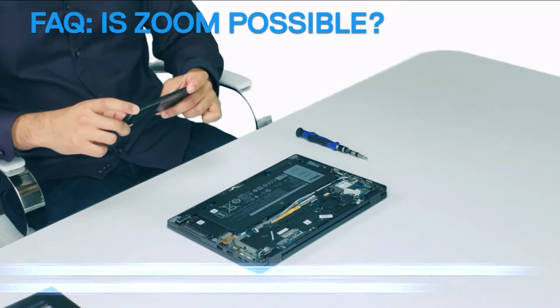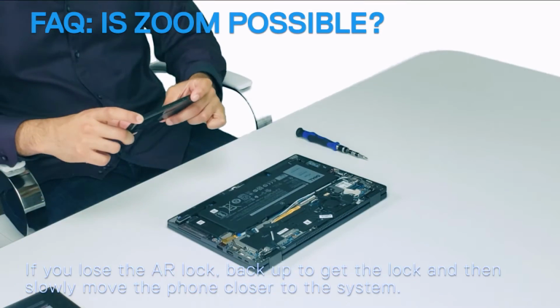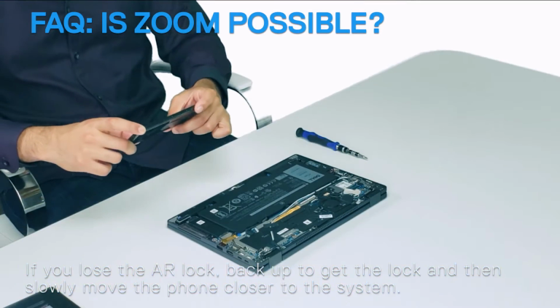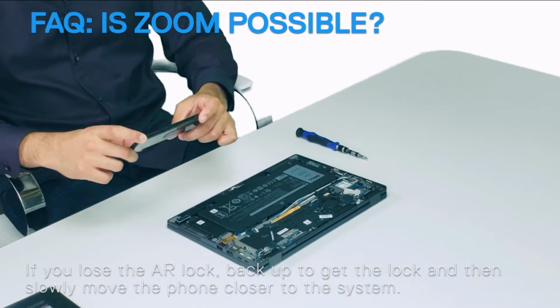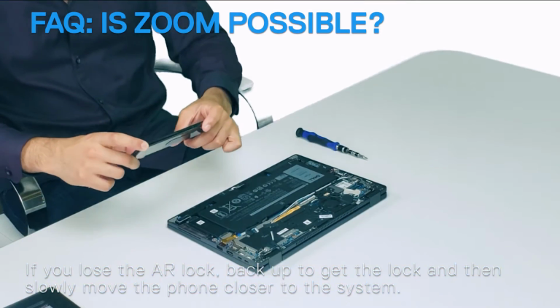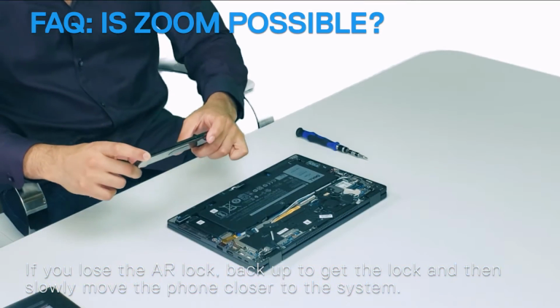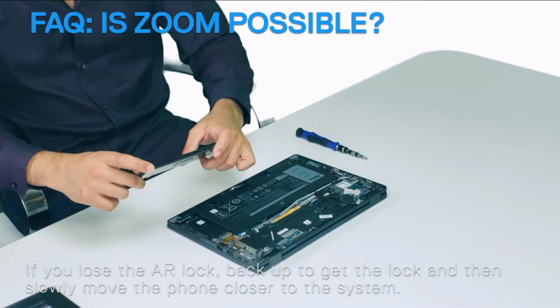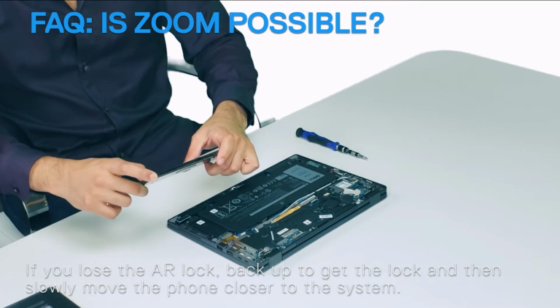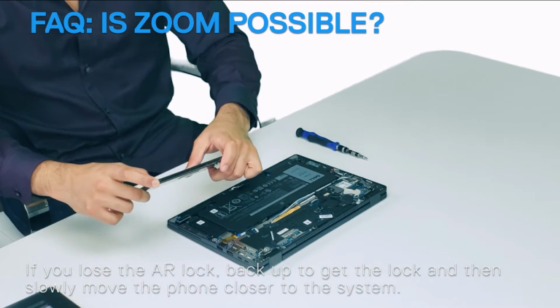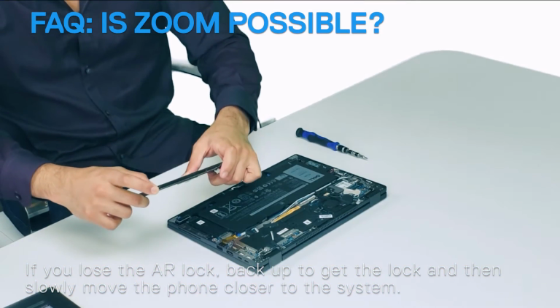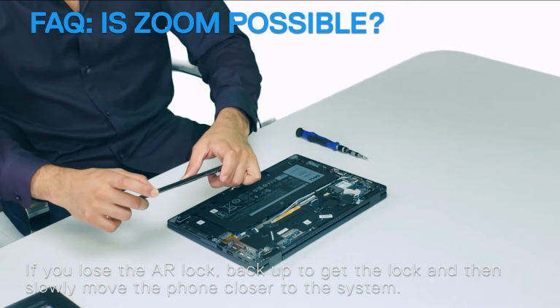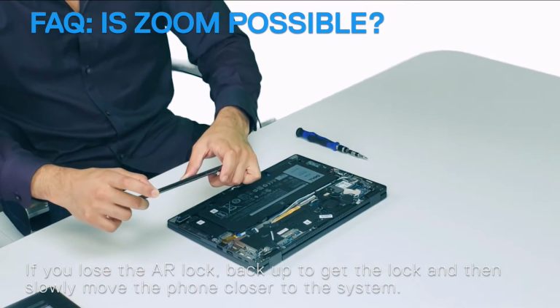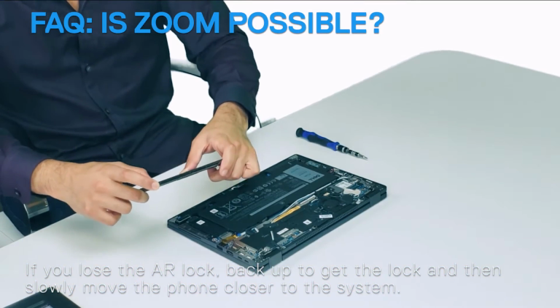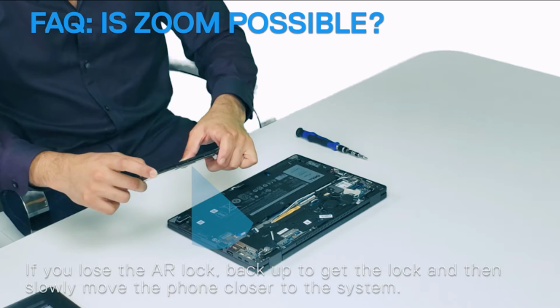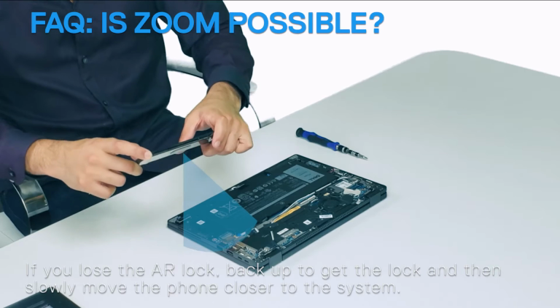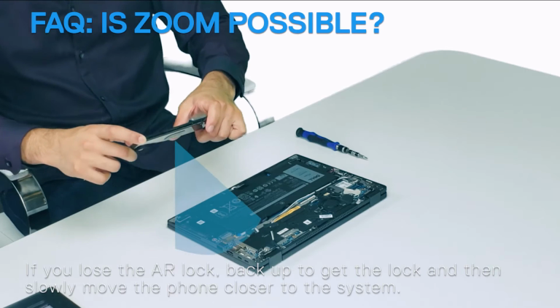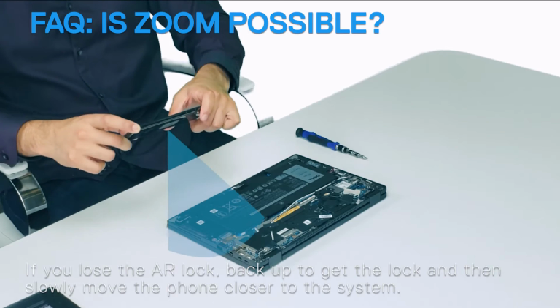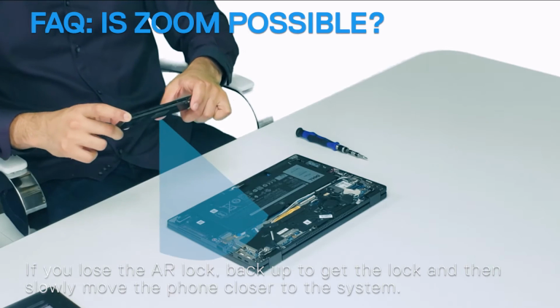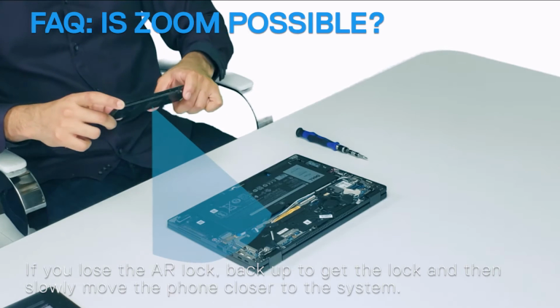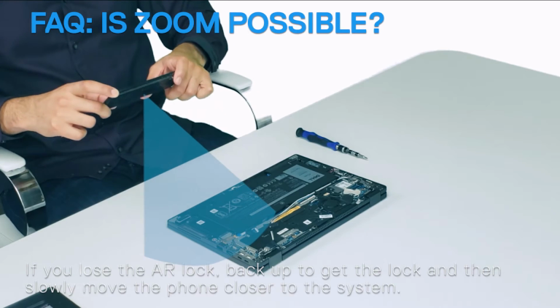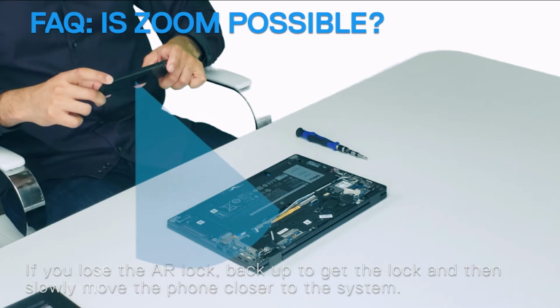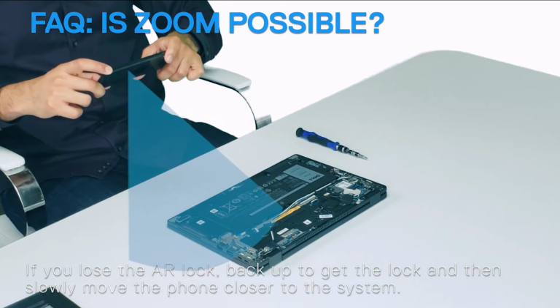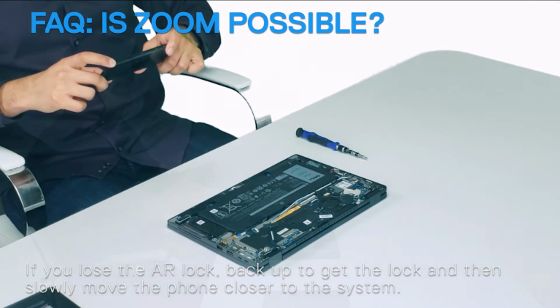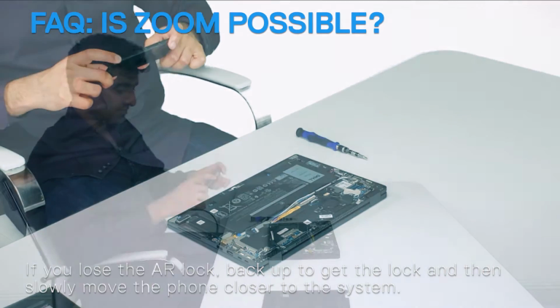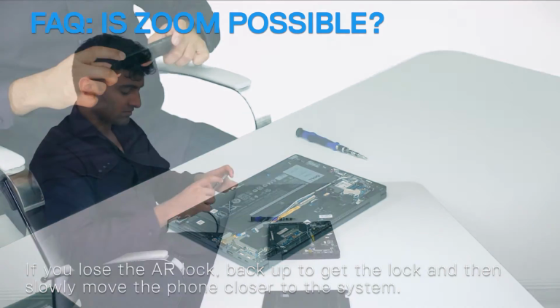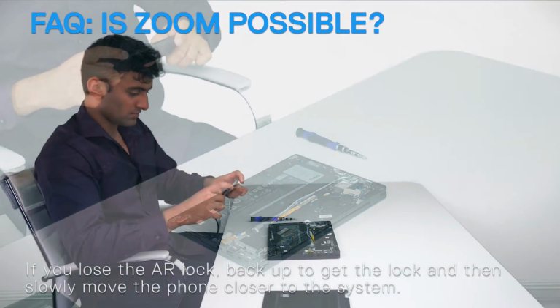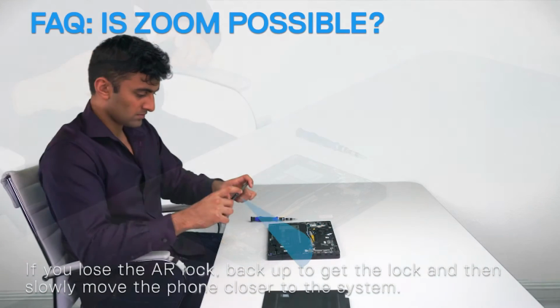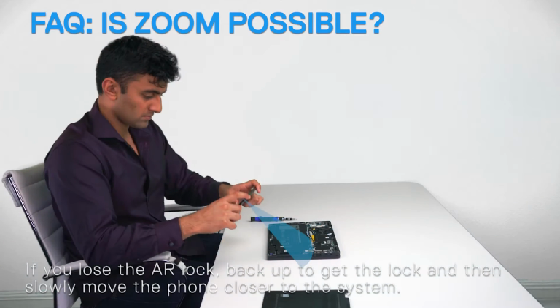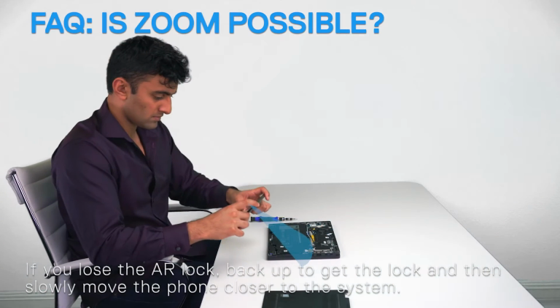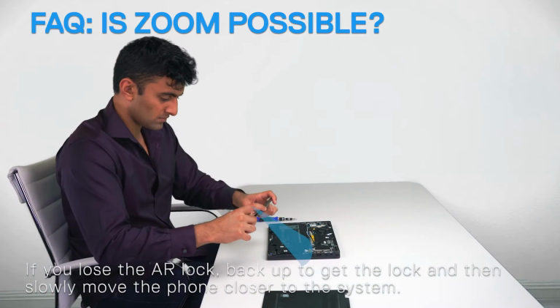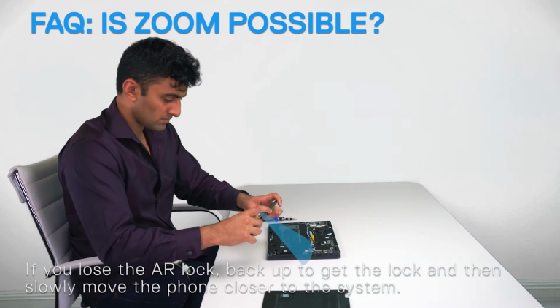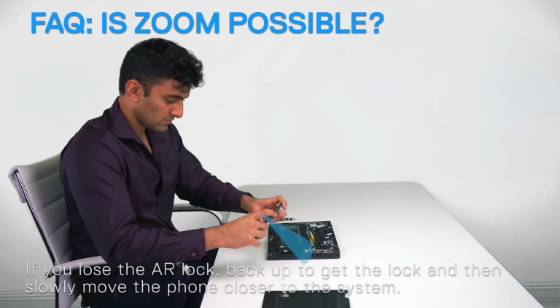If you lose the AR lock, back up to regain the lock and then slowly move the phone closer to the system.